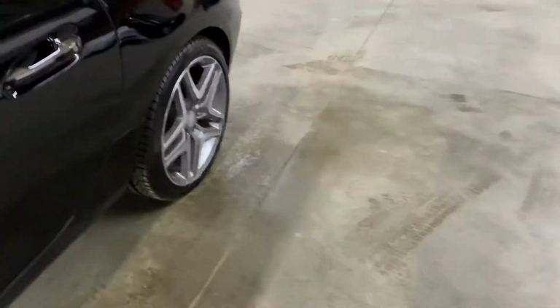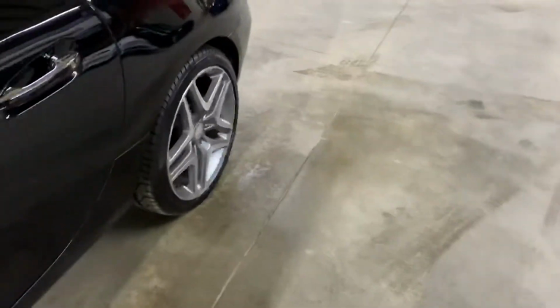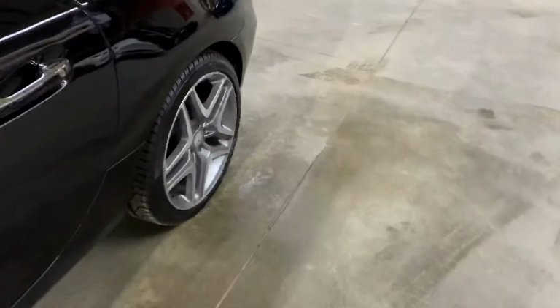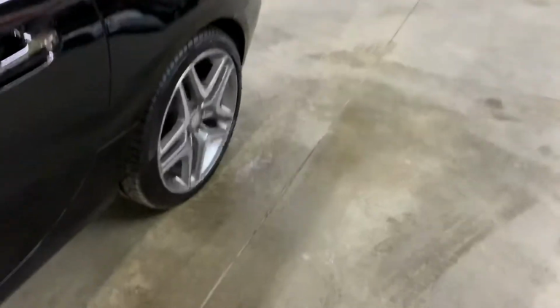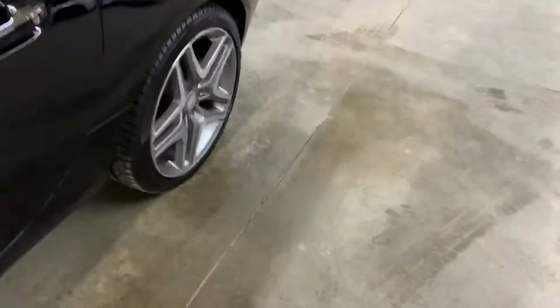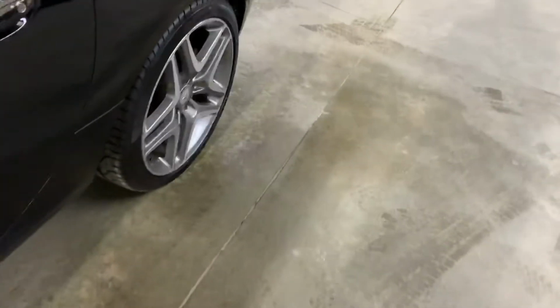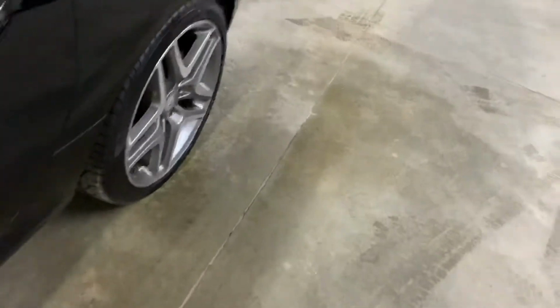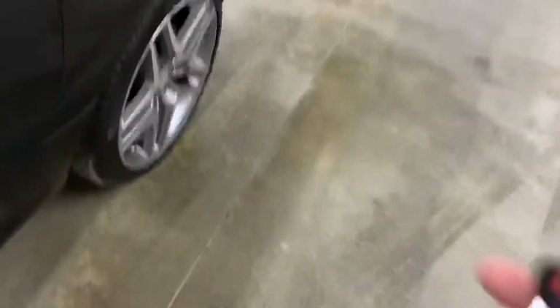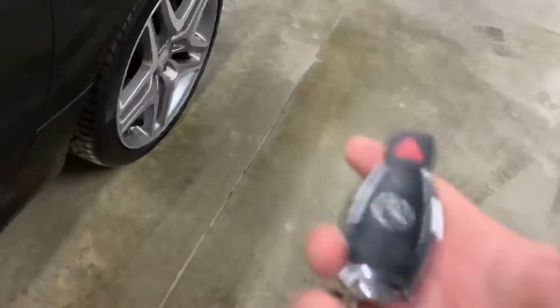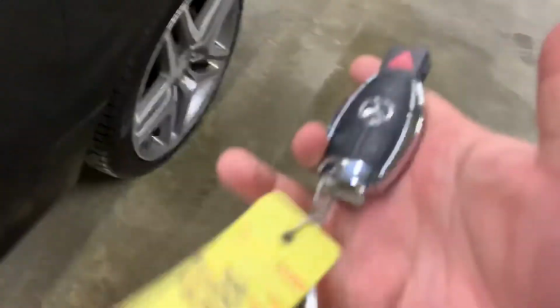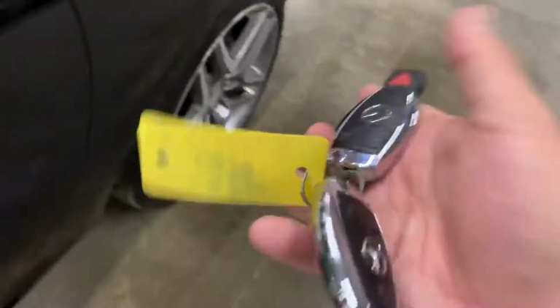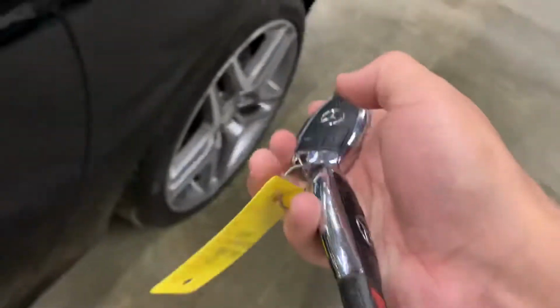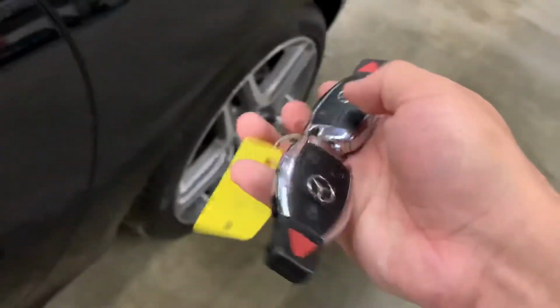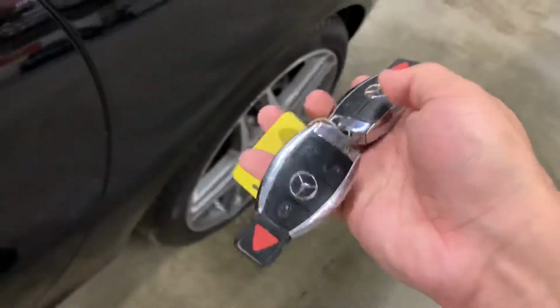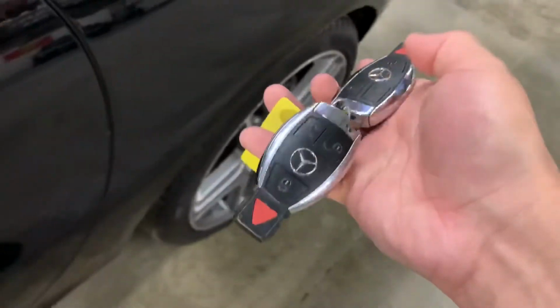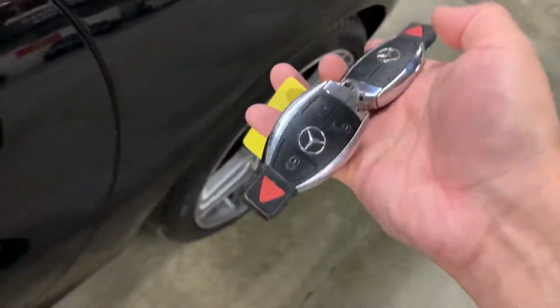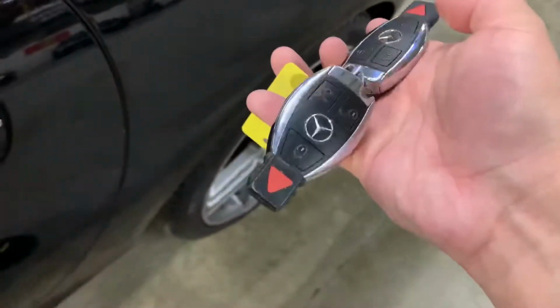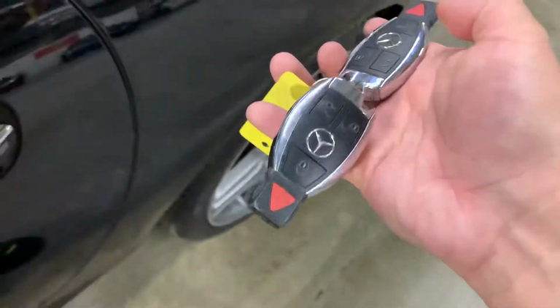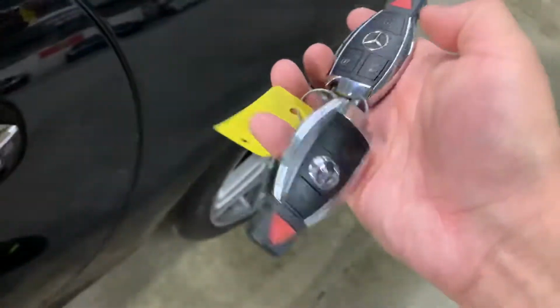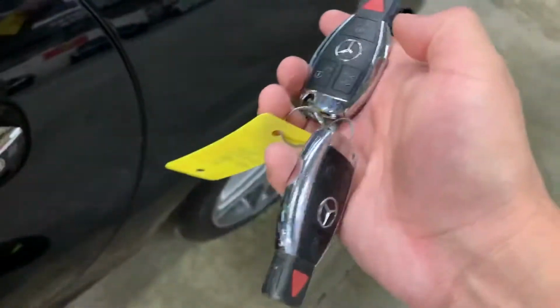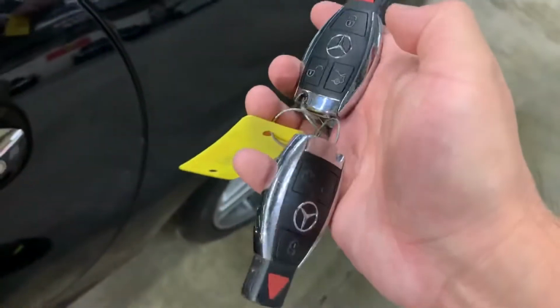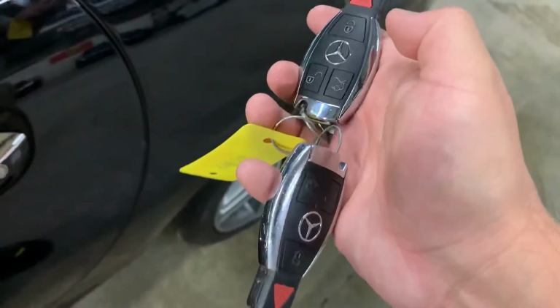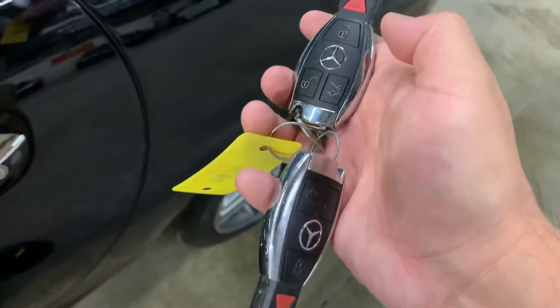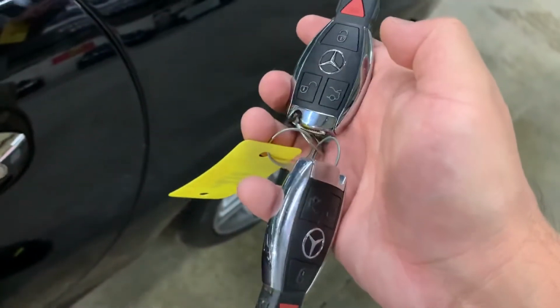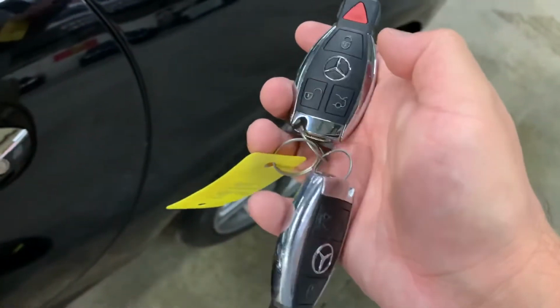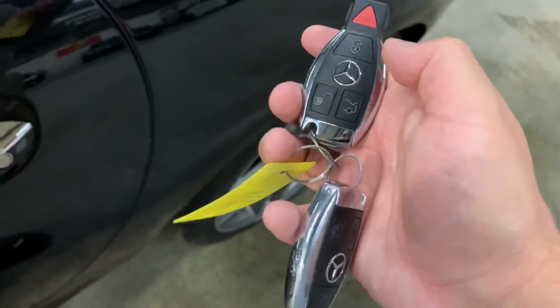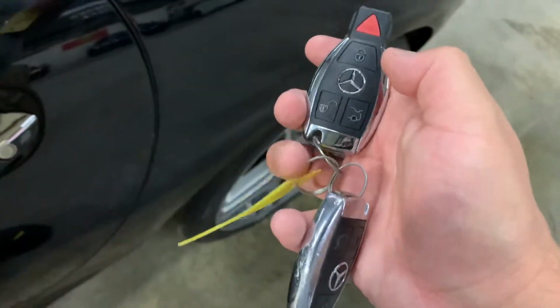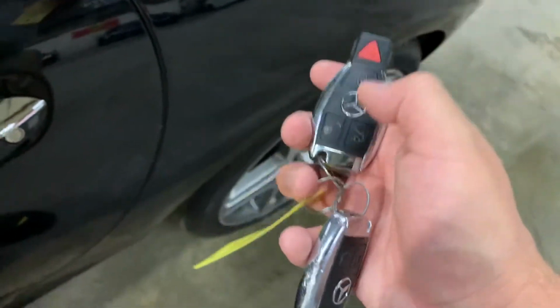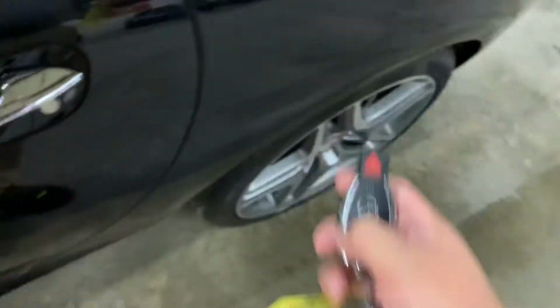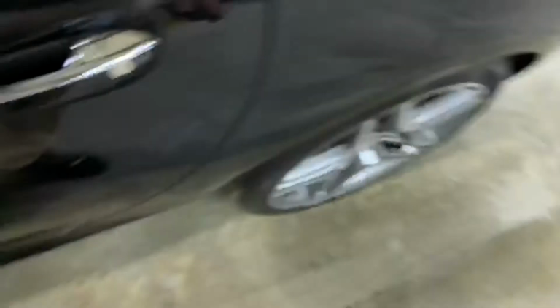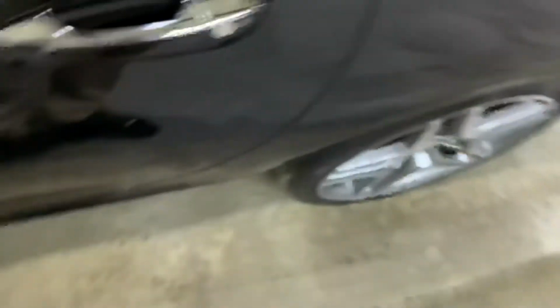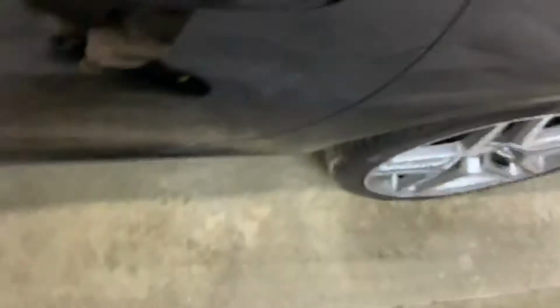Grab the key for you. It does come with a spare remote that you can come test out.